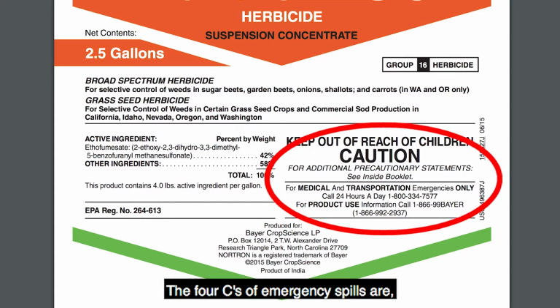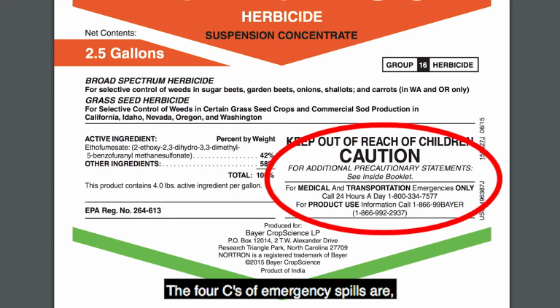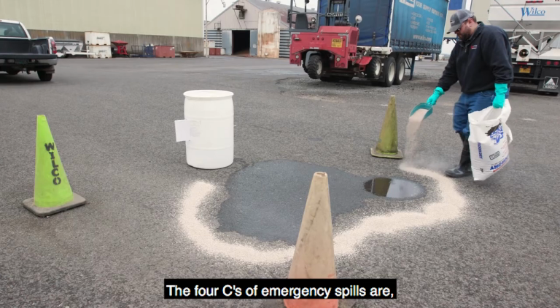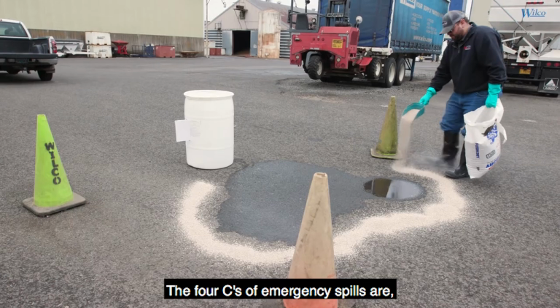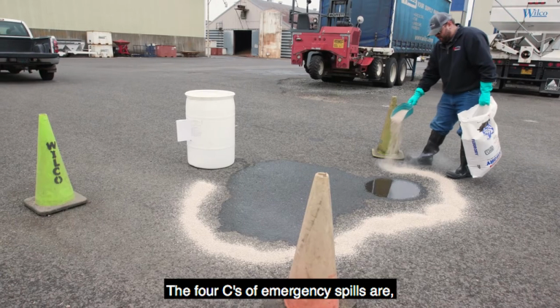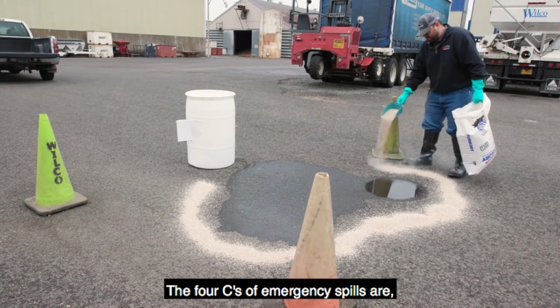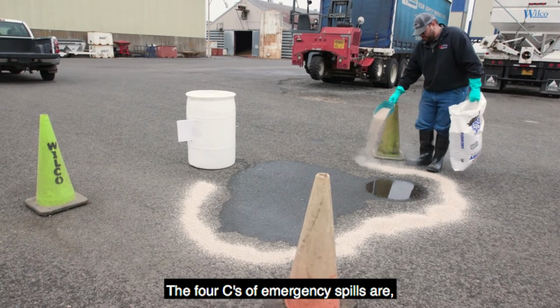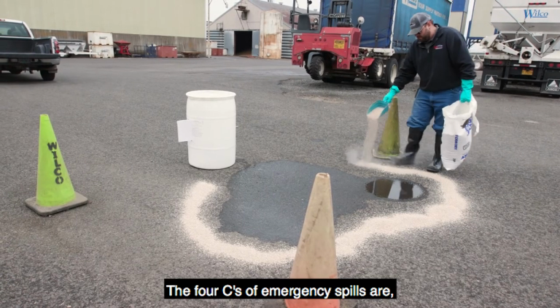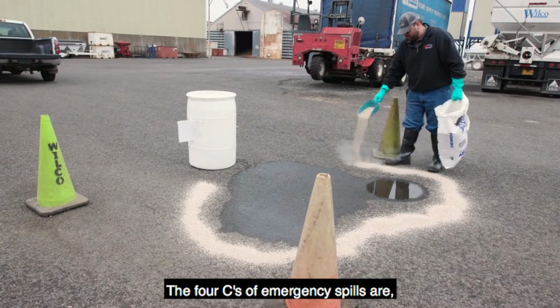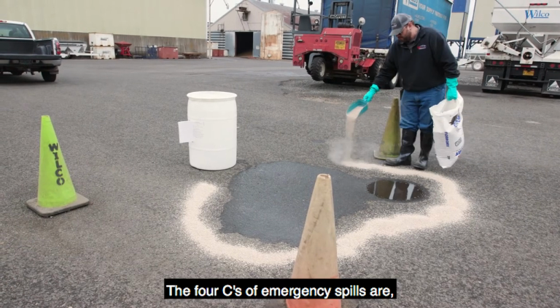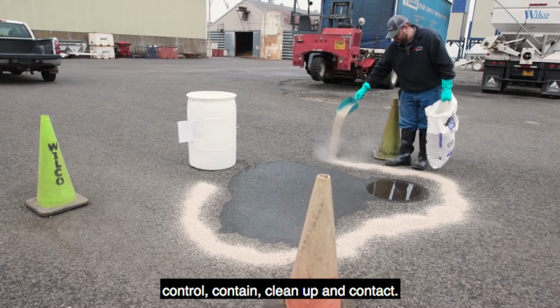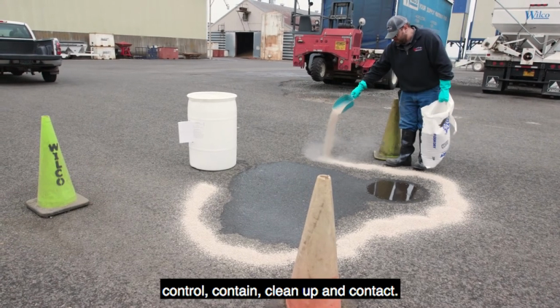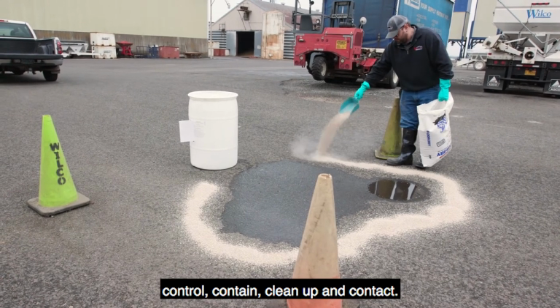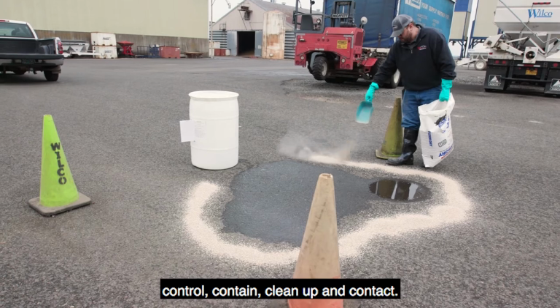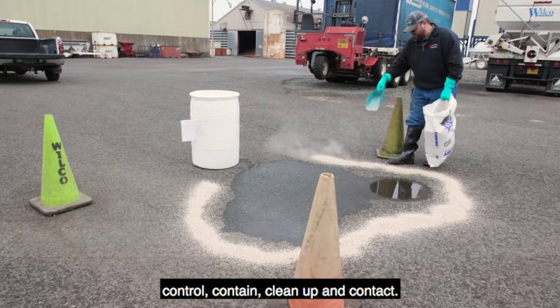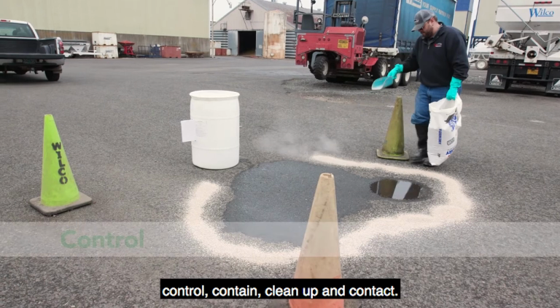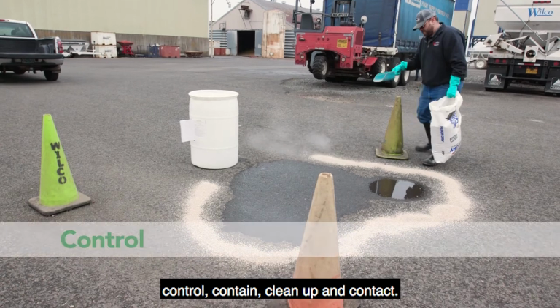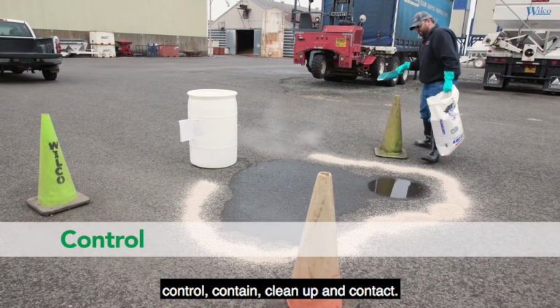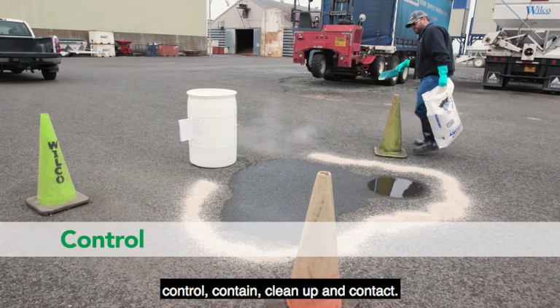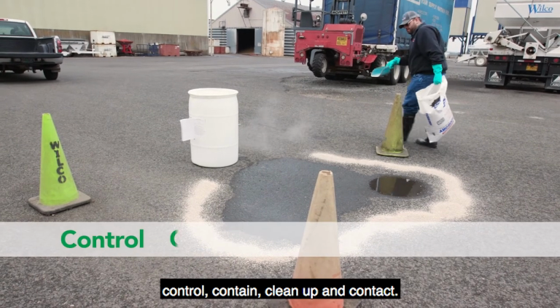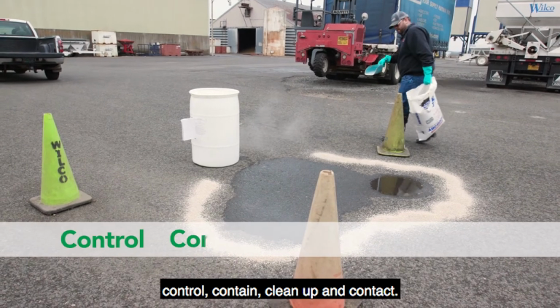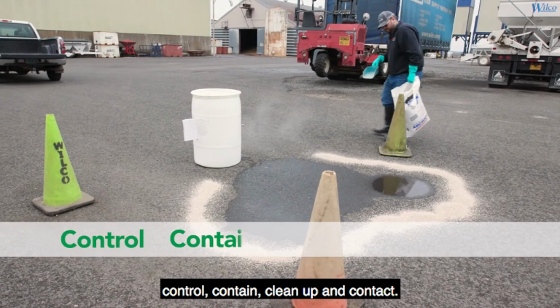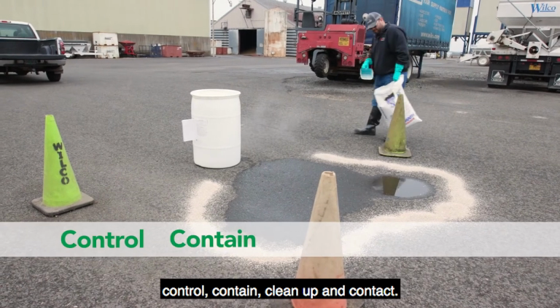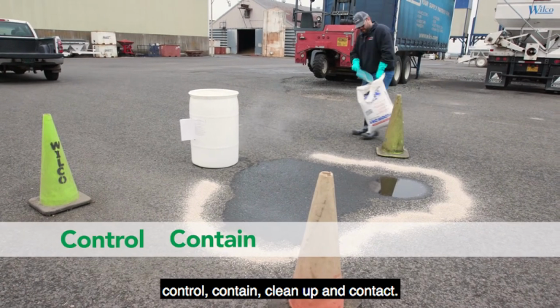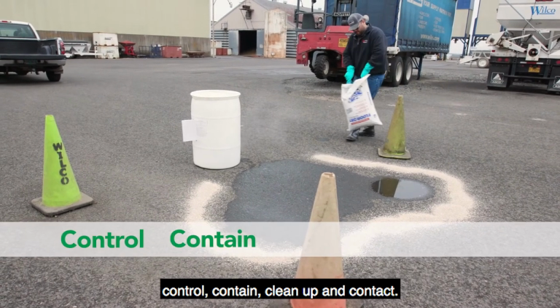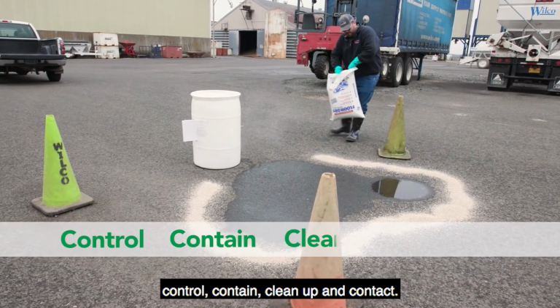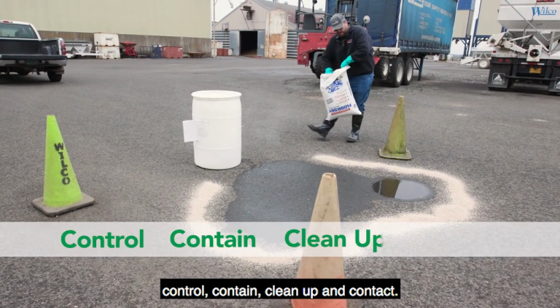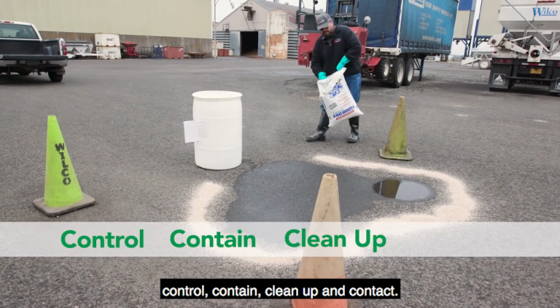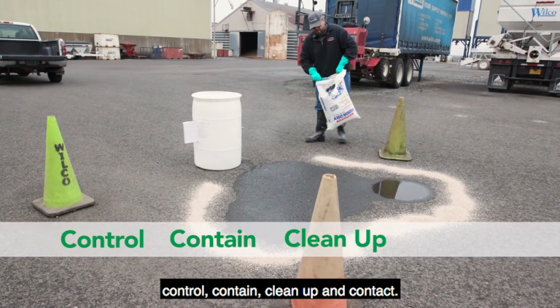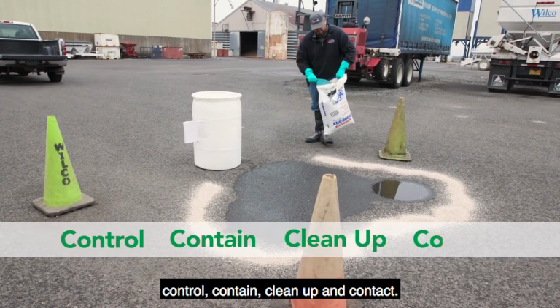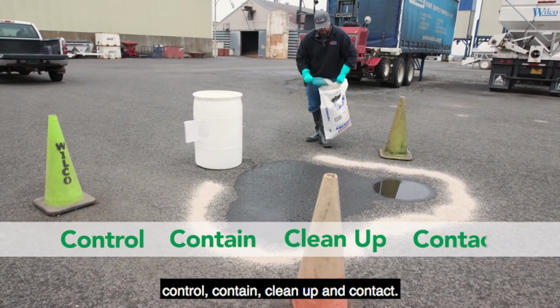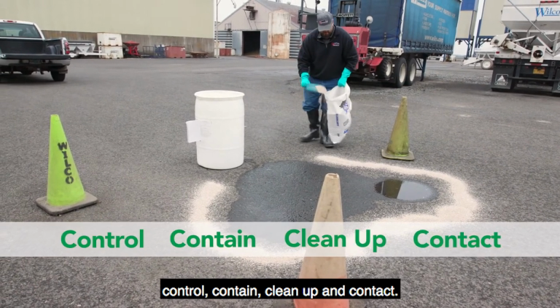The four C's of emergency spills are control, contain, clean up, and contact.